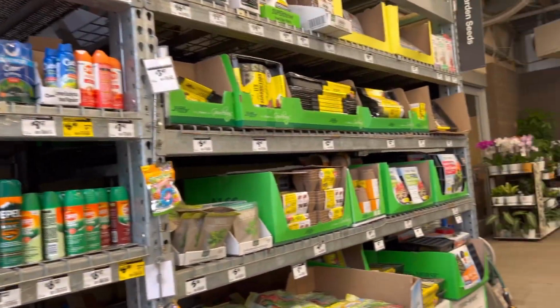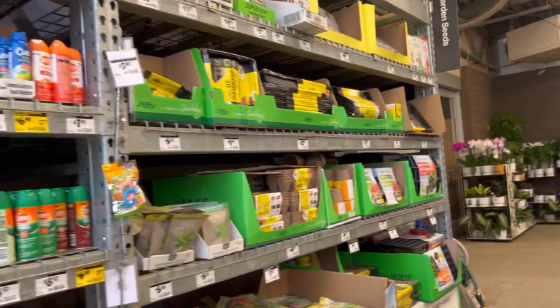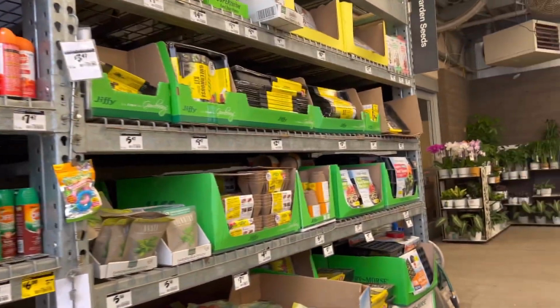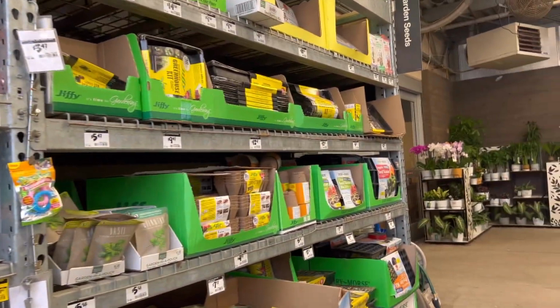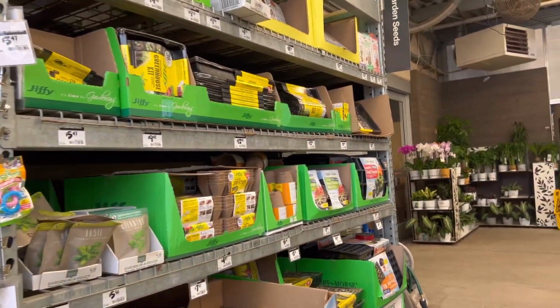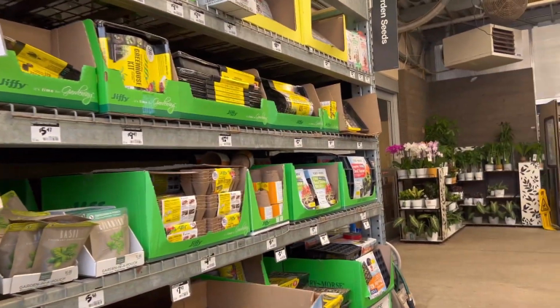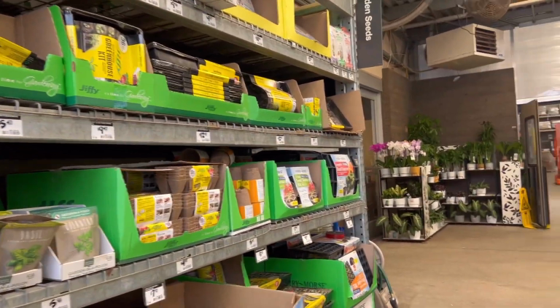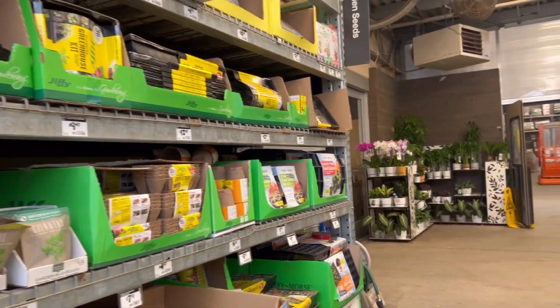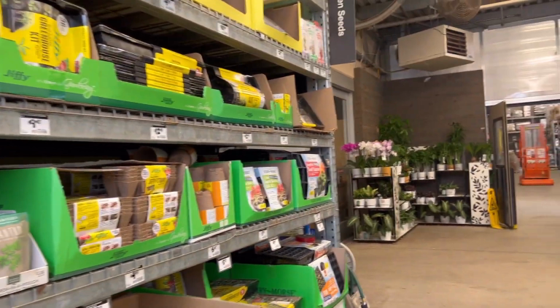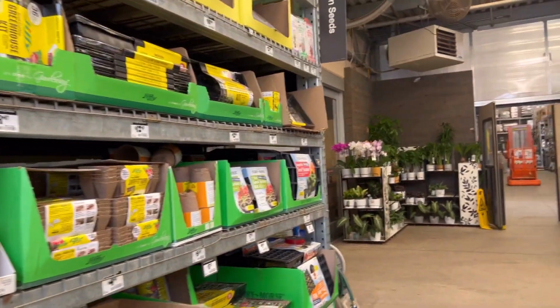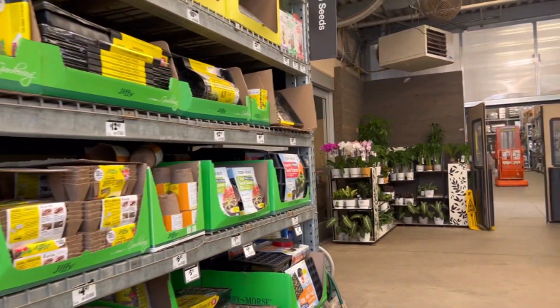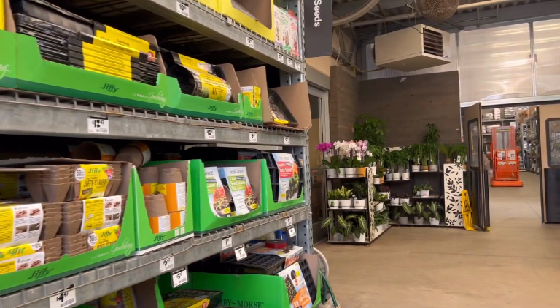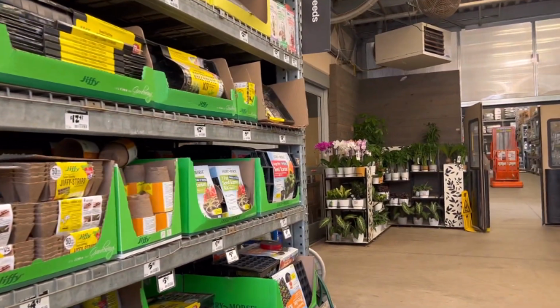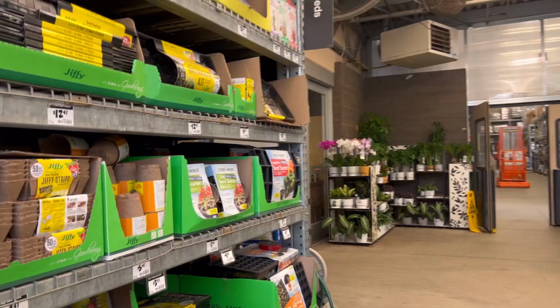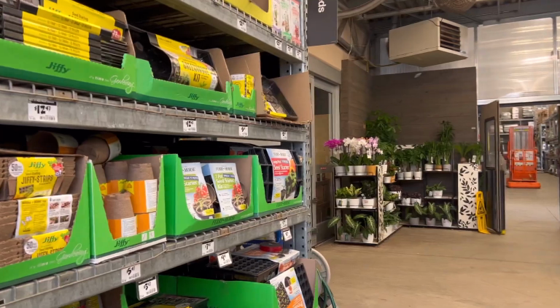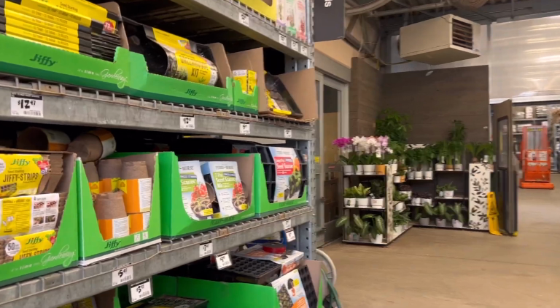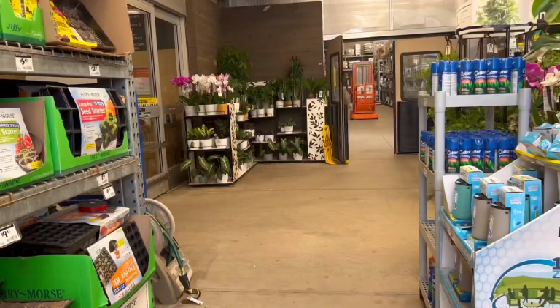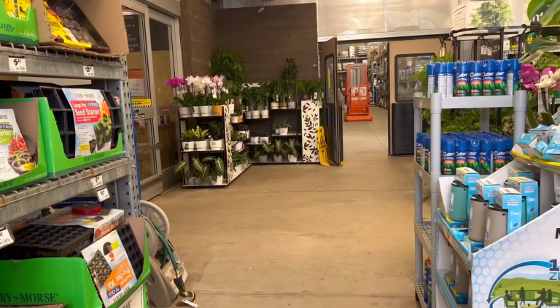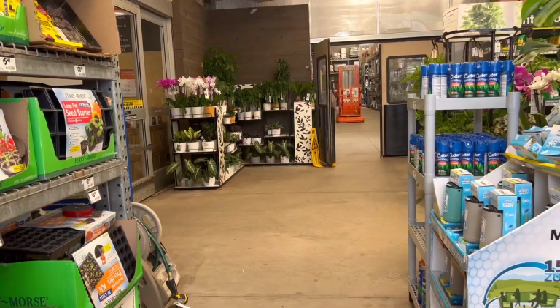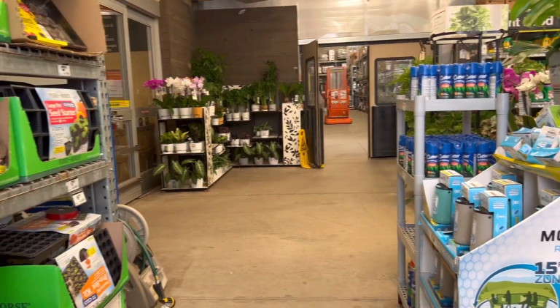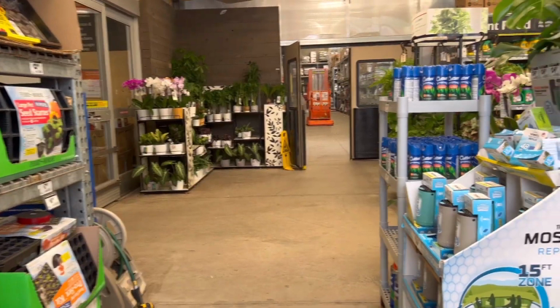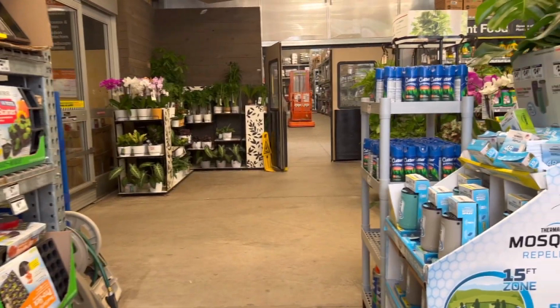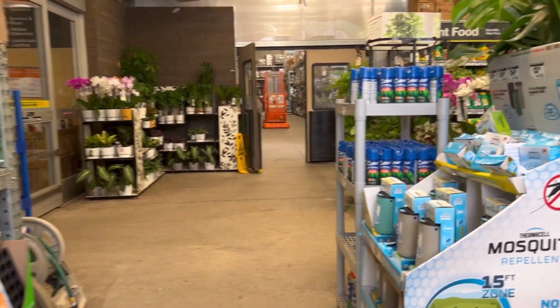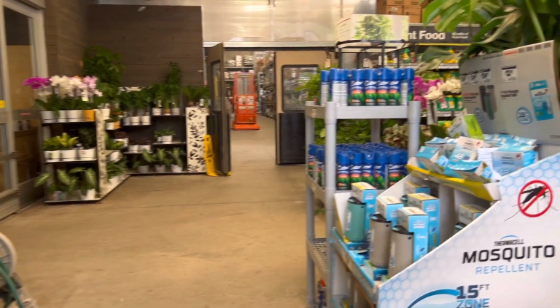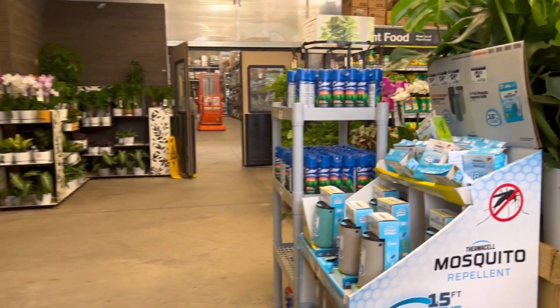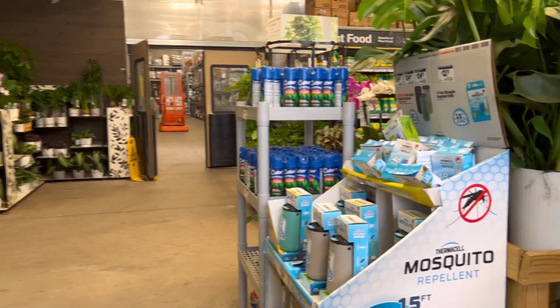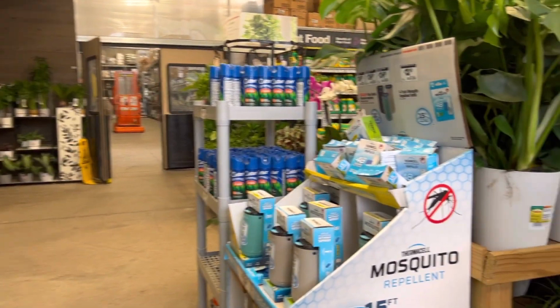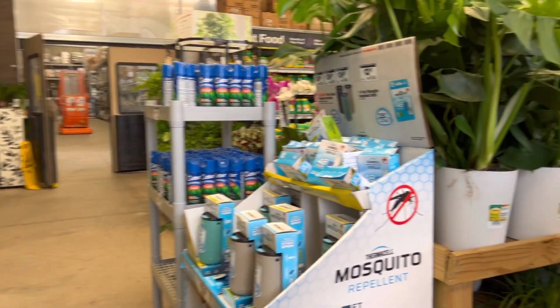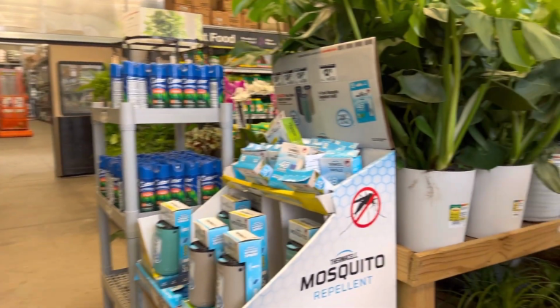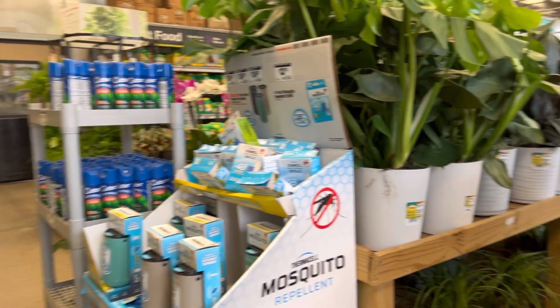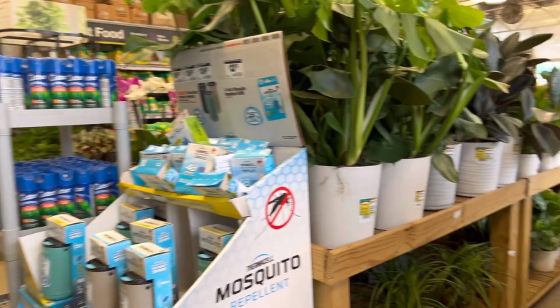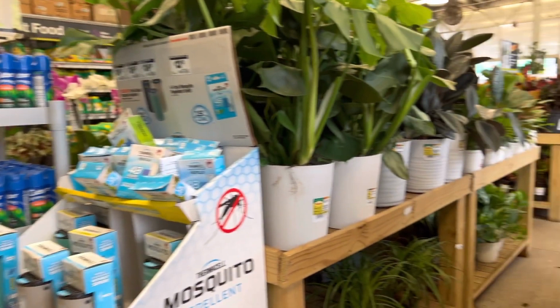They have pest control products and mosquito repellents, as well as seed-starting pots and more houseplants.